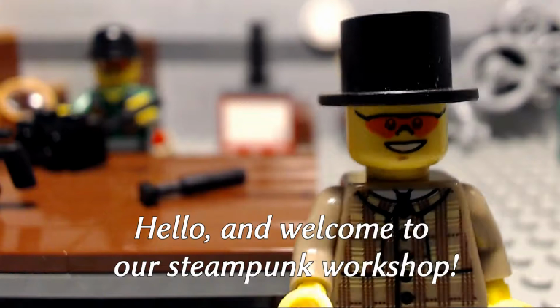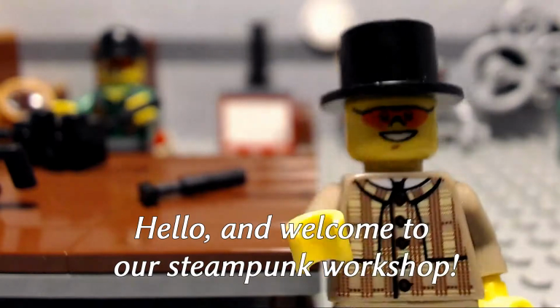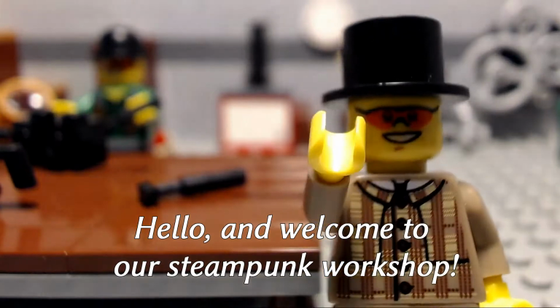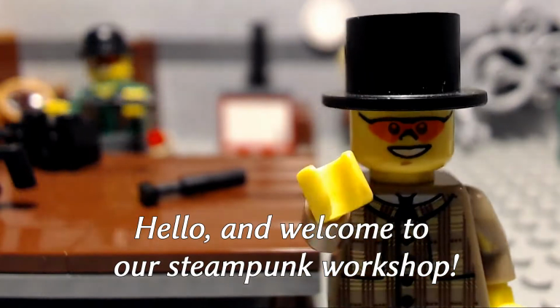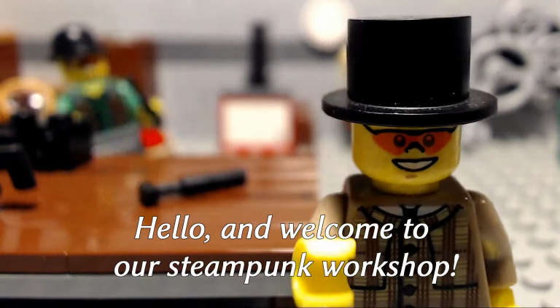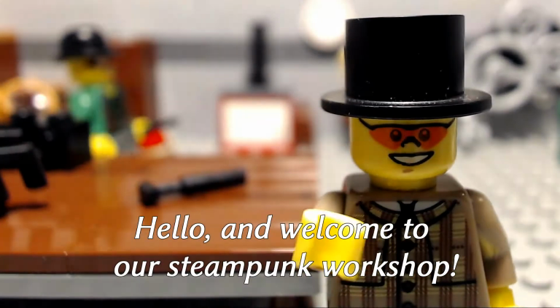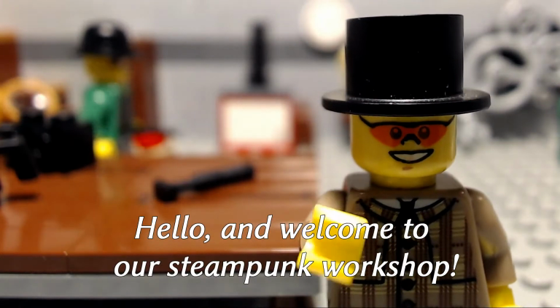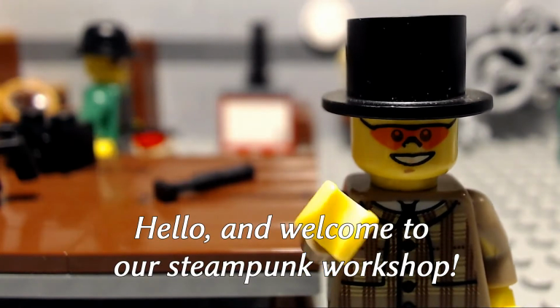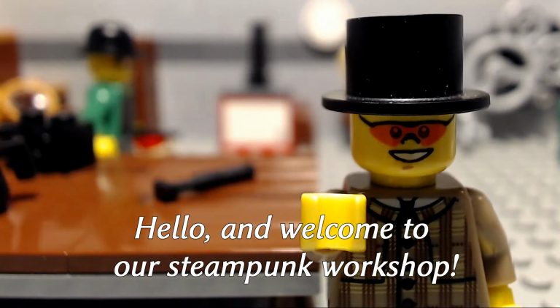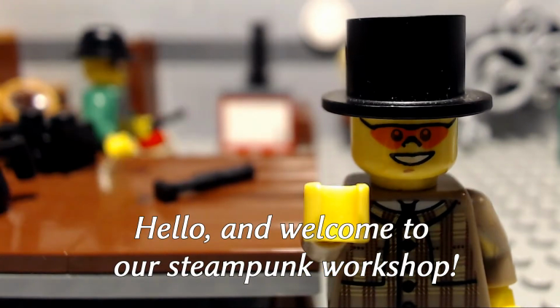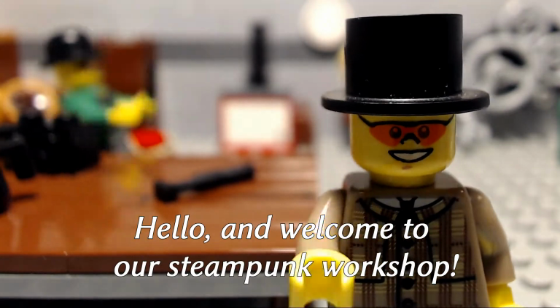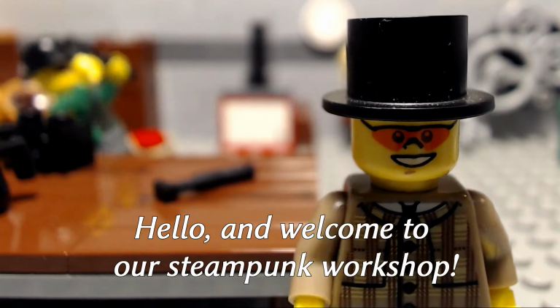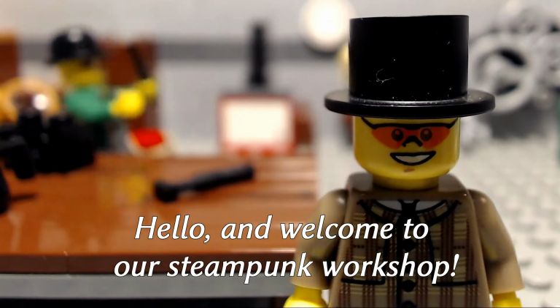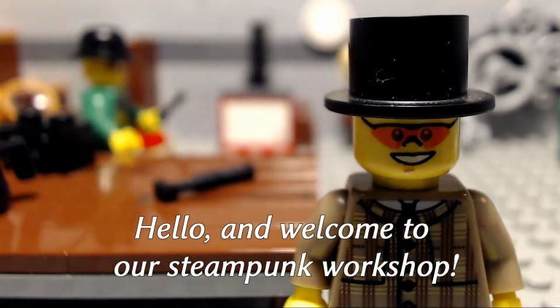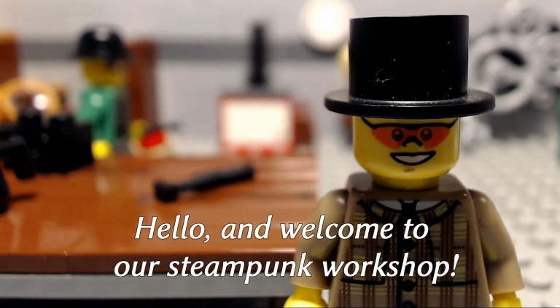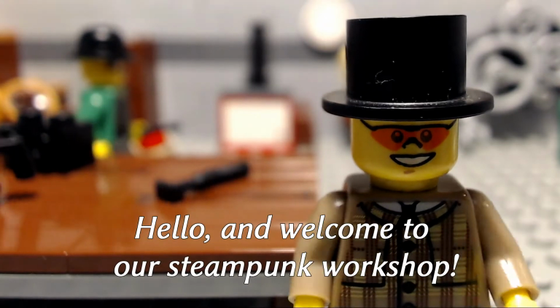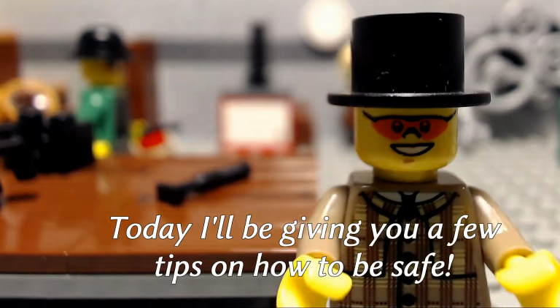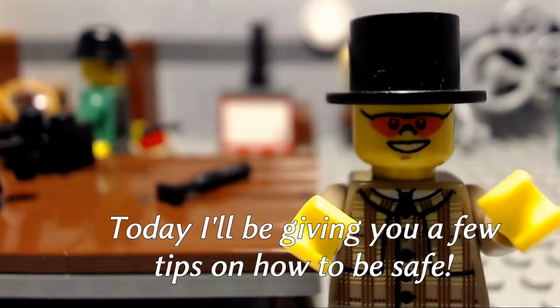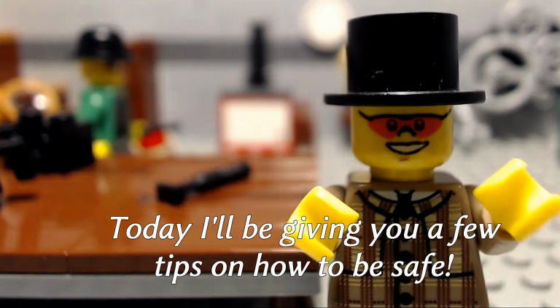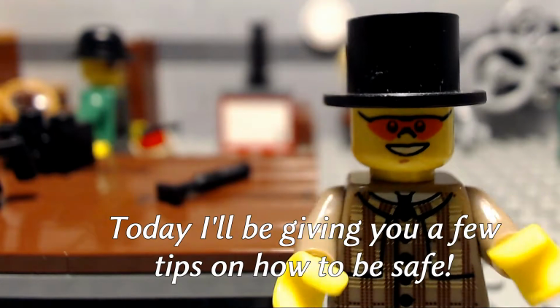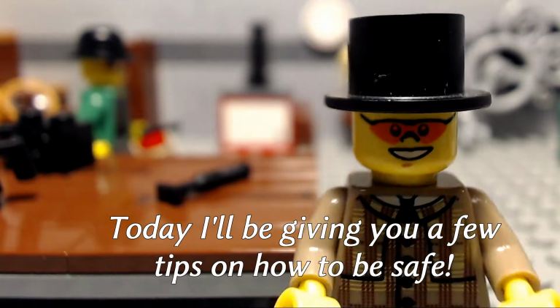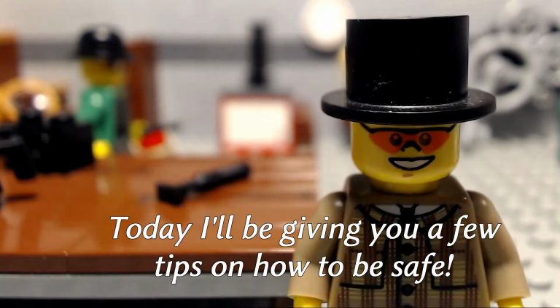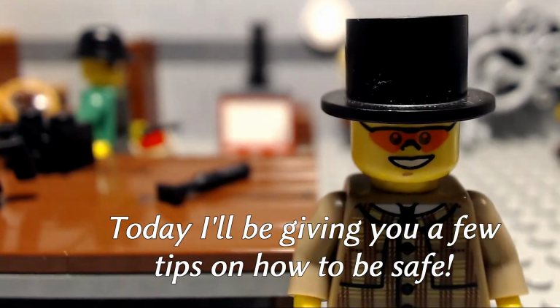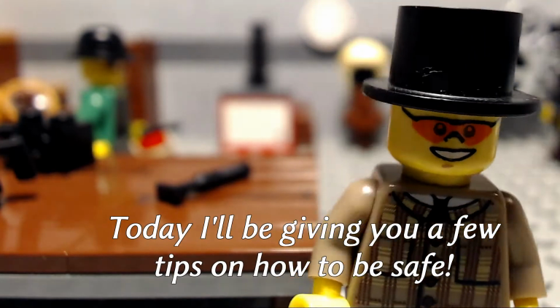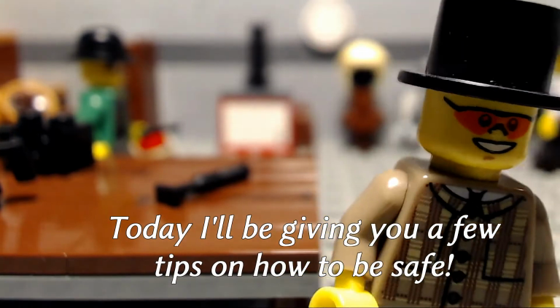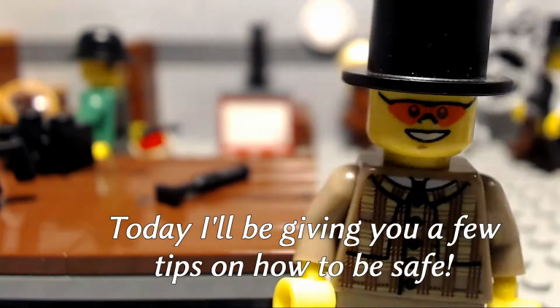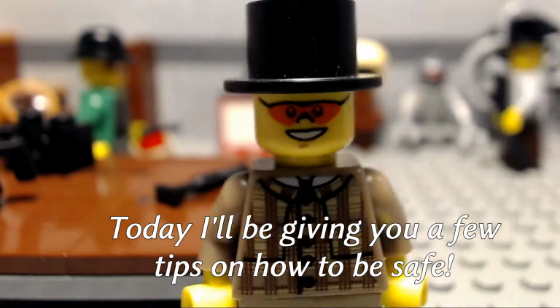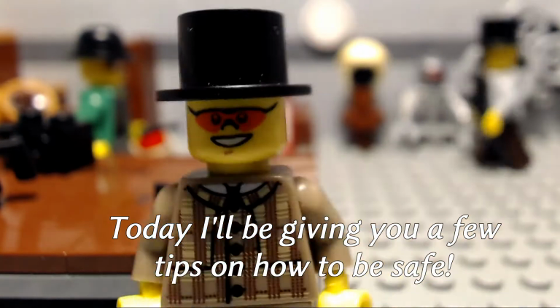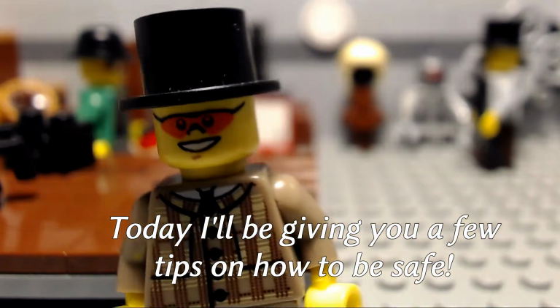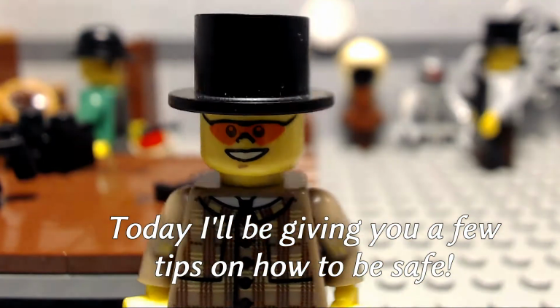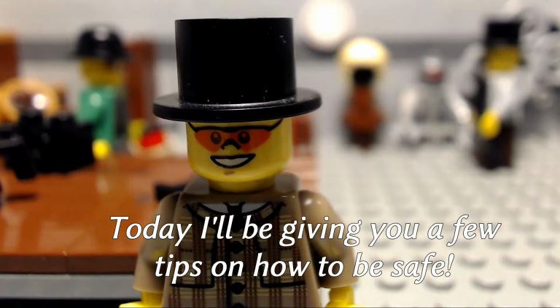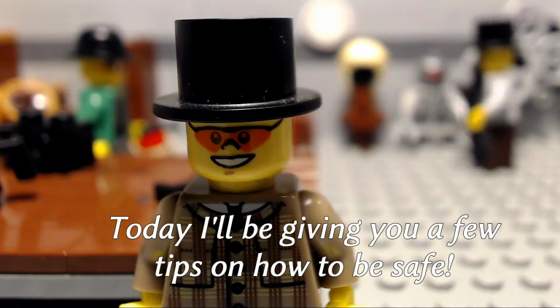Hello and welcome to a steampunk workshop. Today I'll be giving you a few tips on how to be safe.